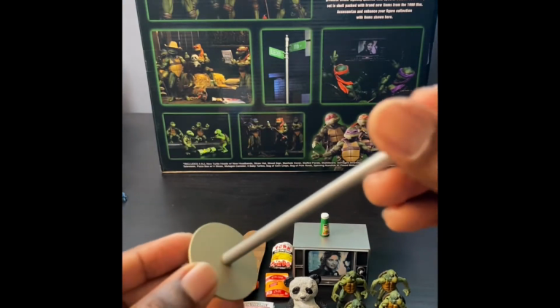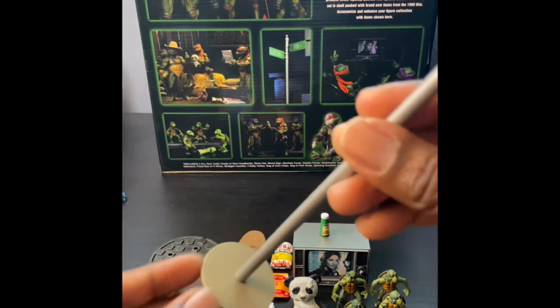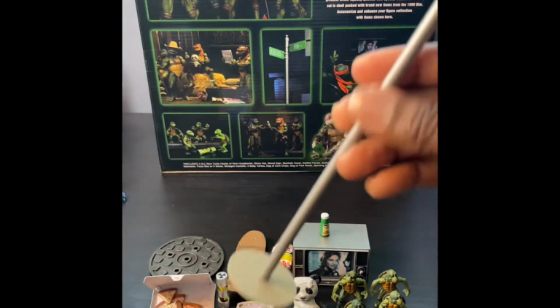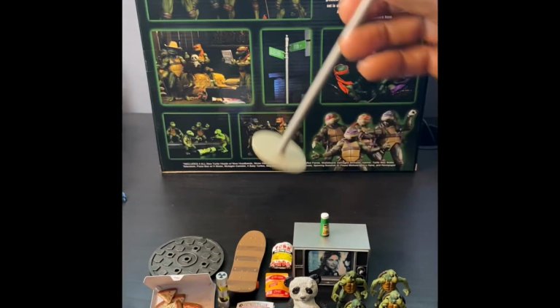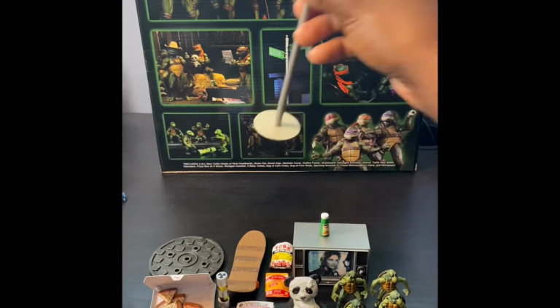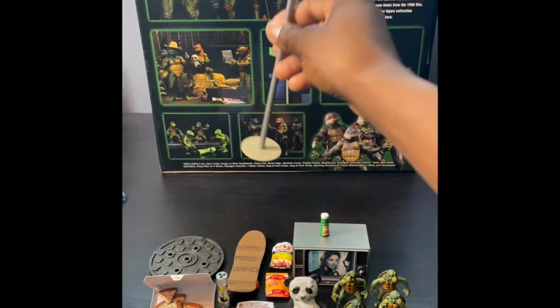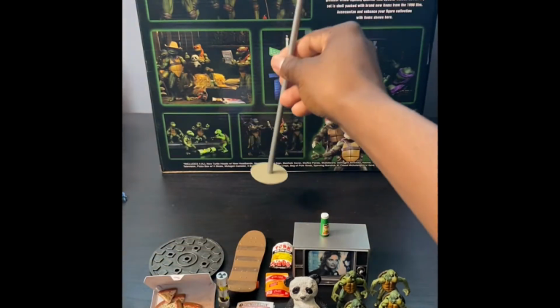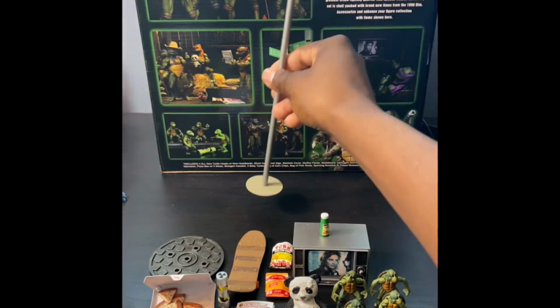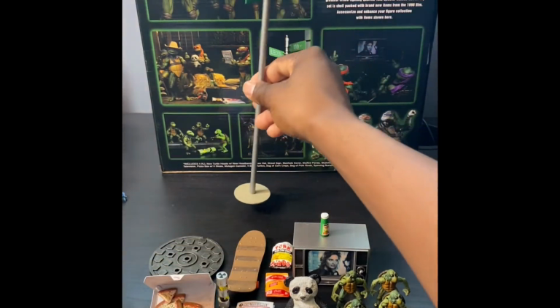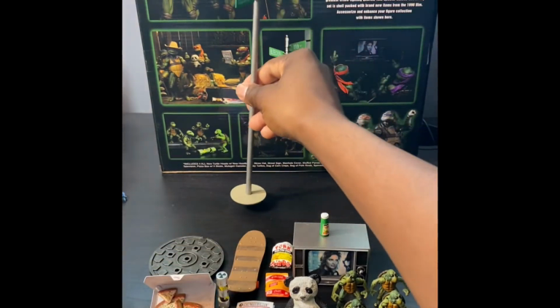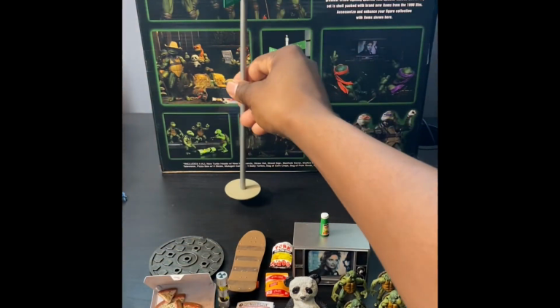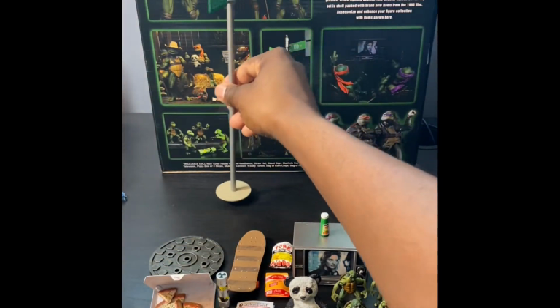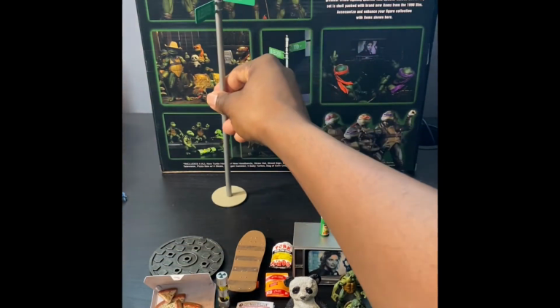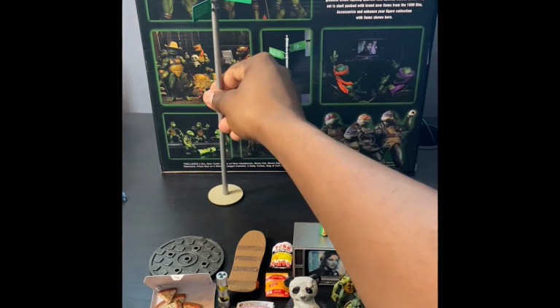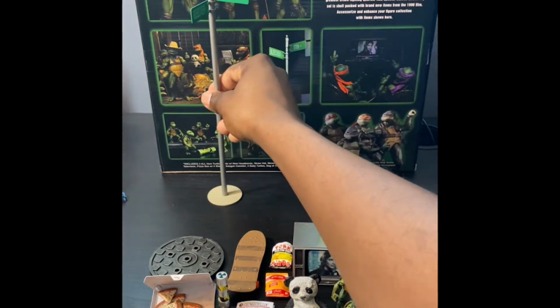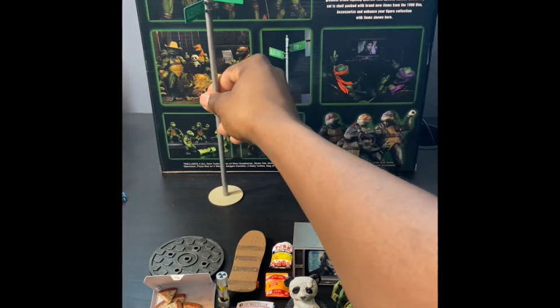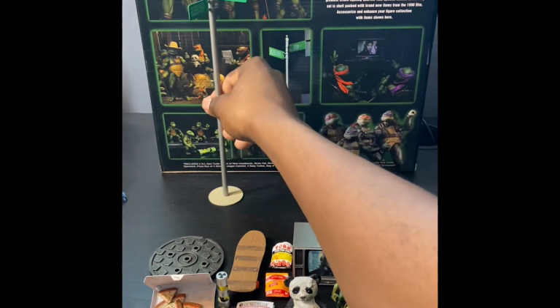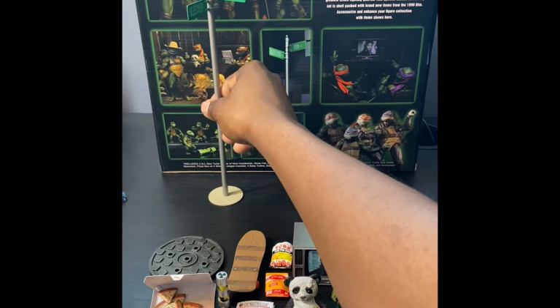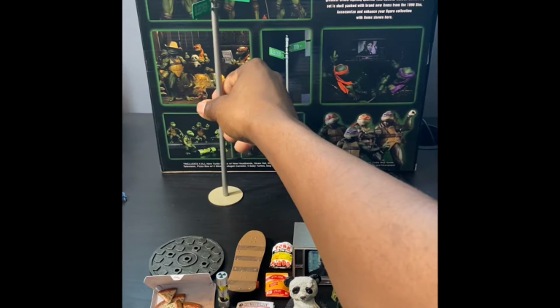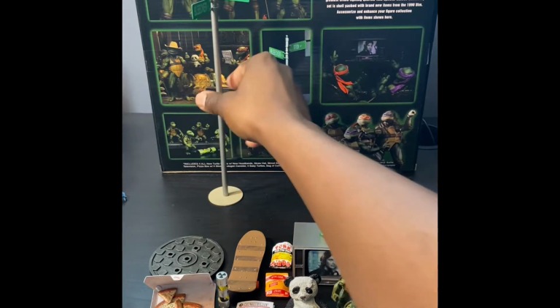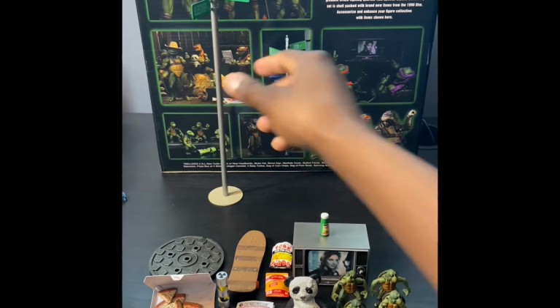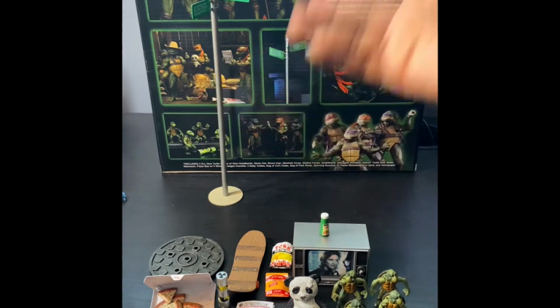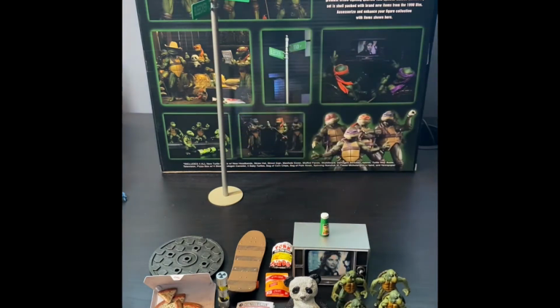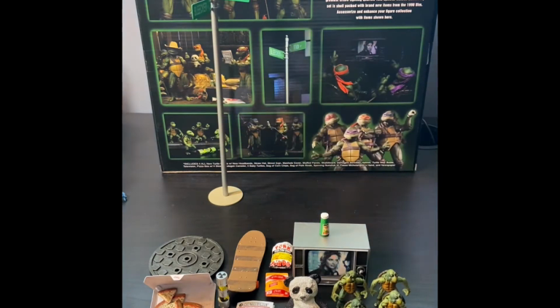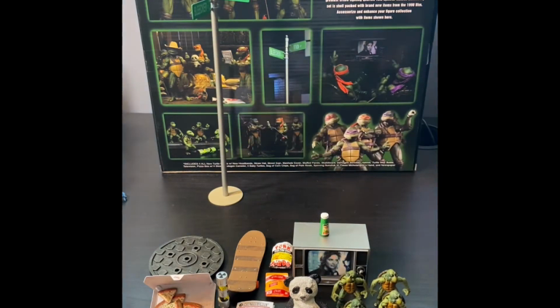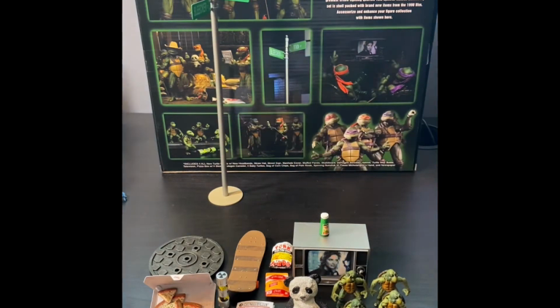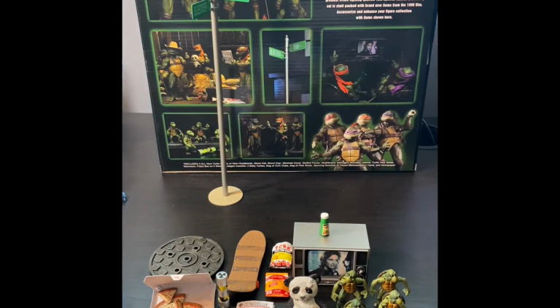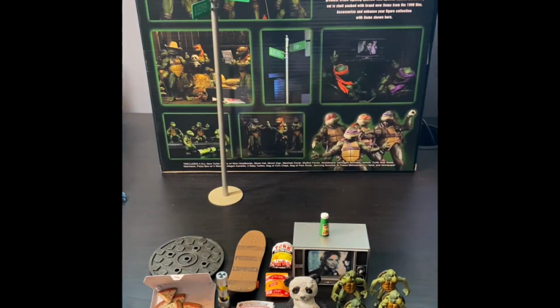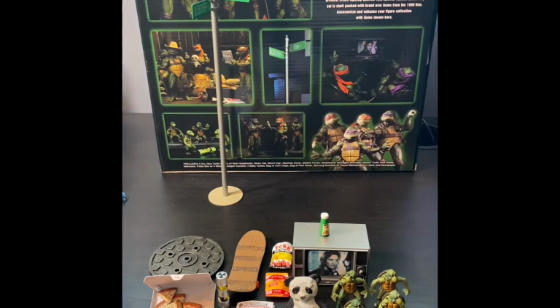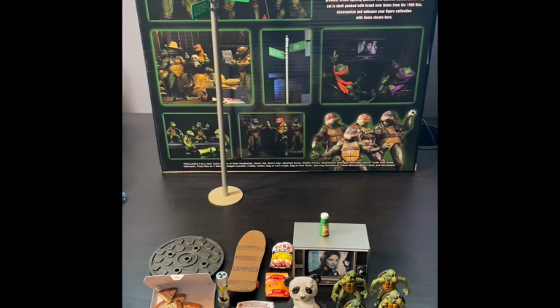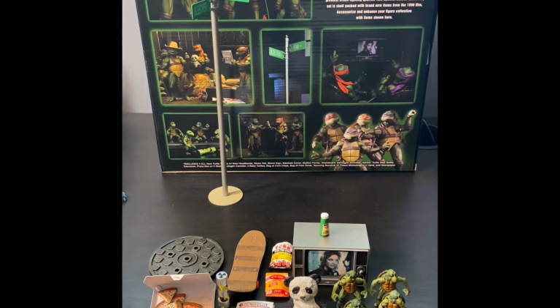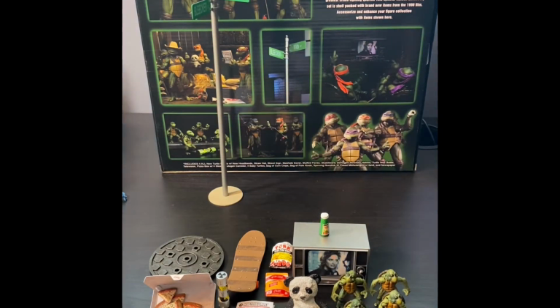You can just pop that up, and if you have any of the NECA dioramas you can put that on there and make a great street scene.